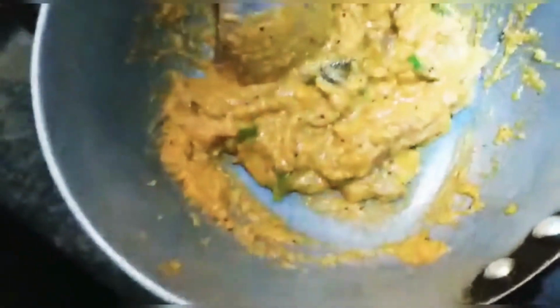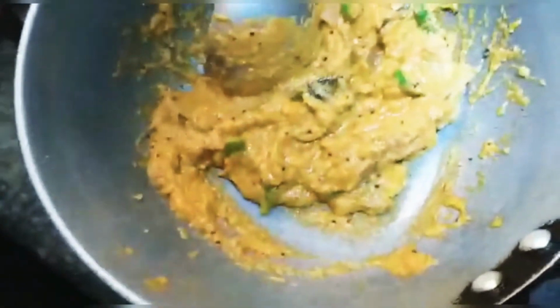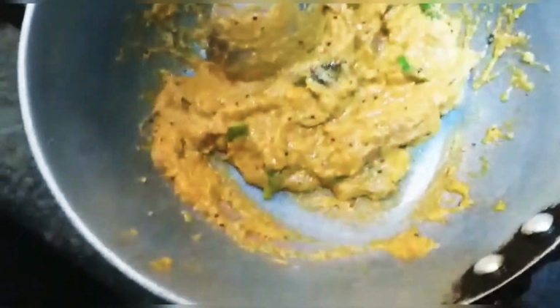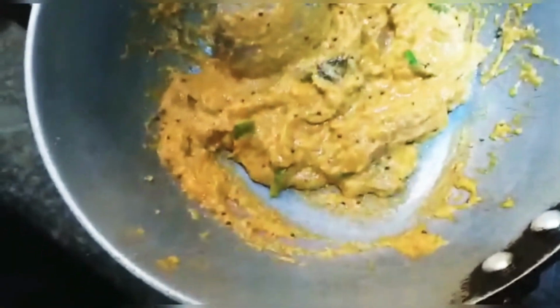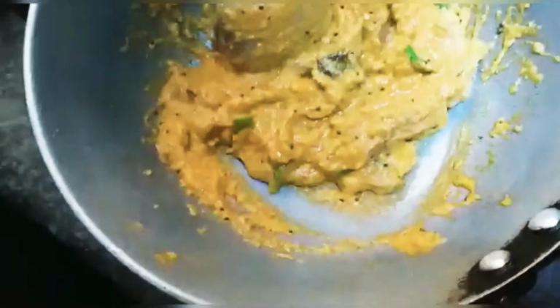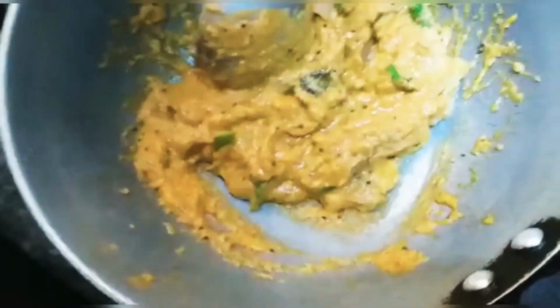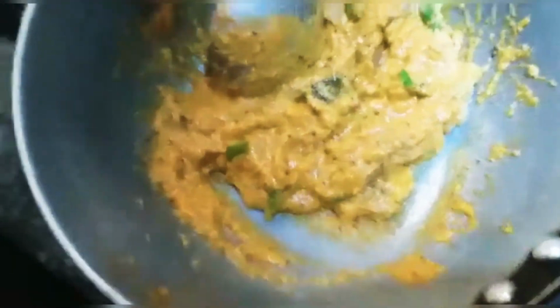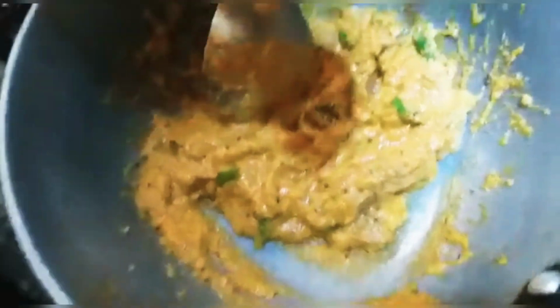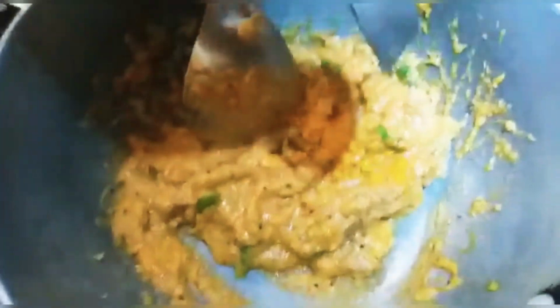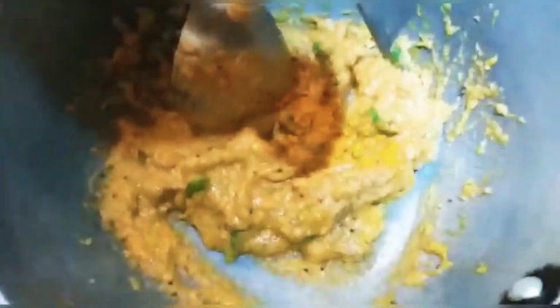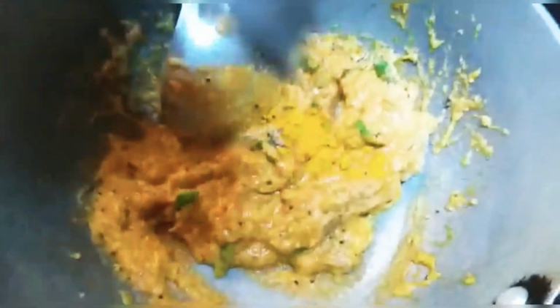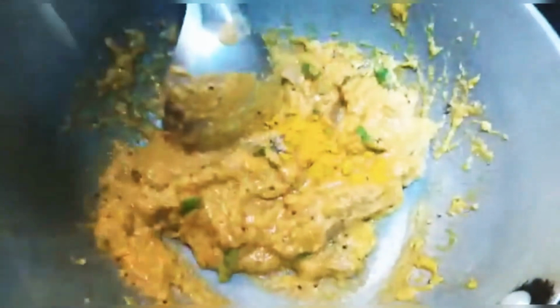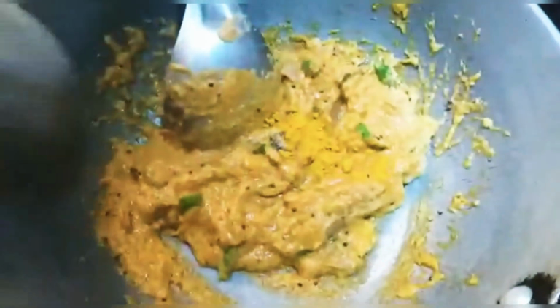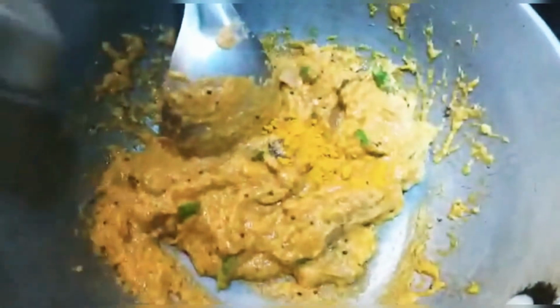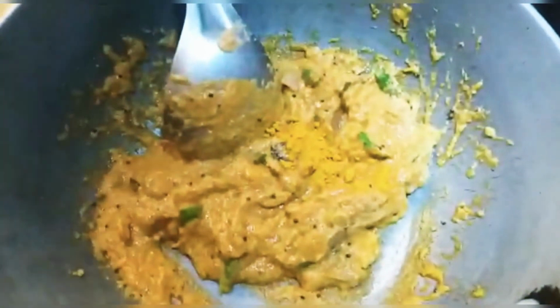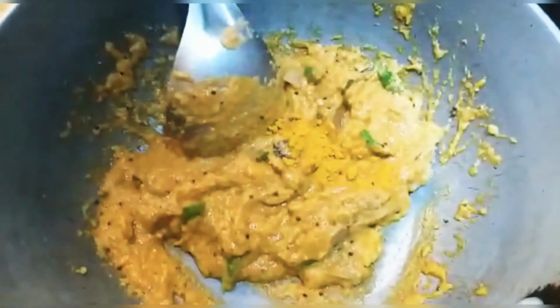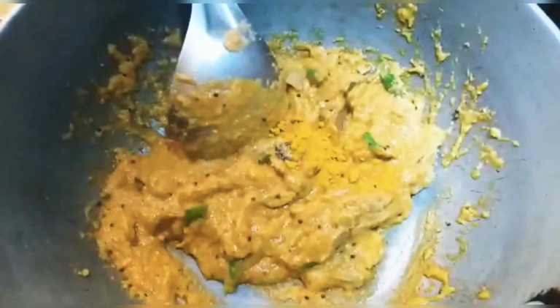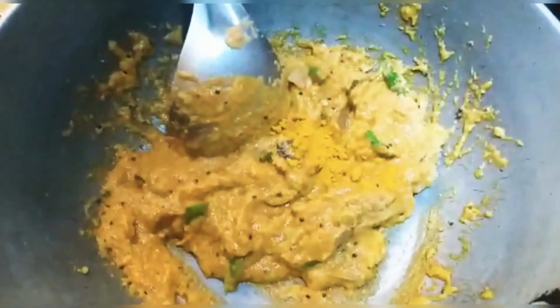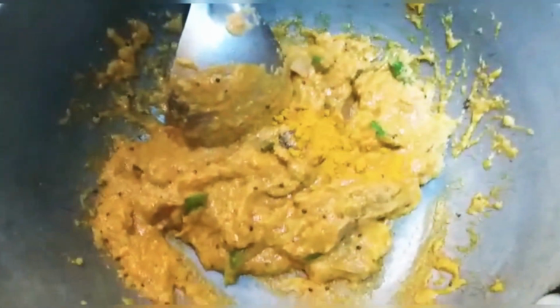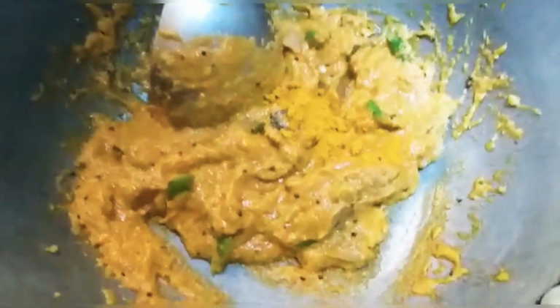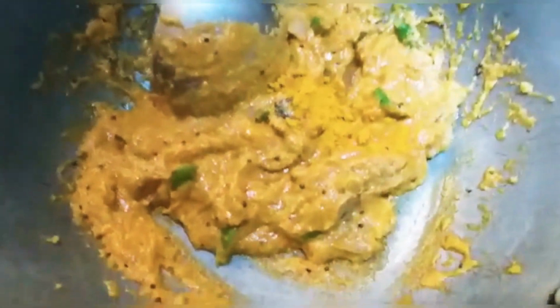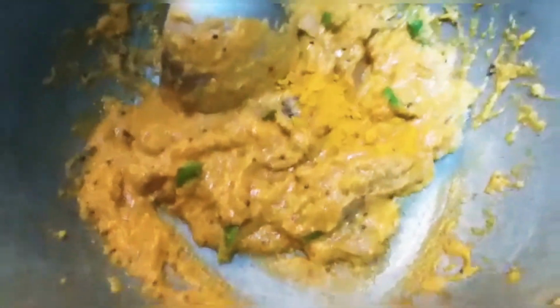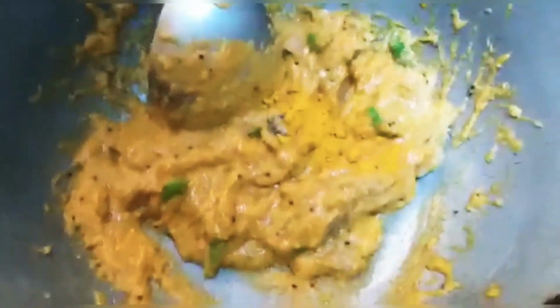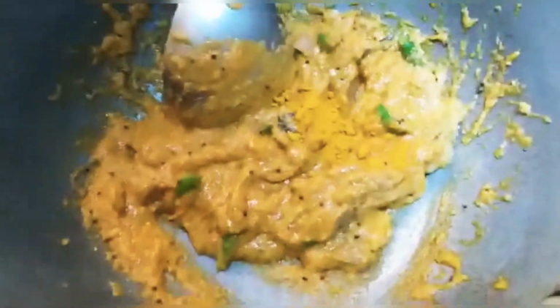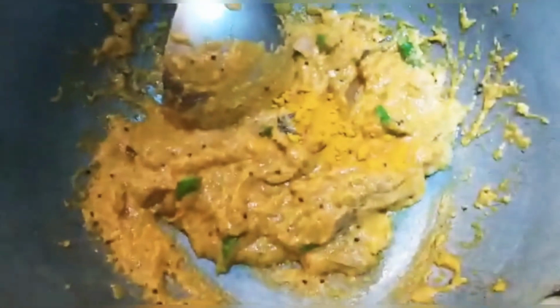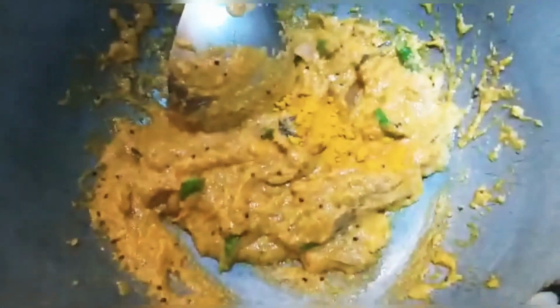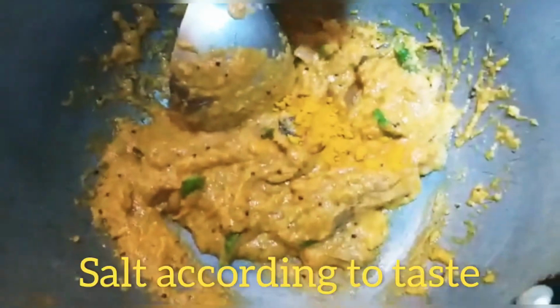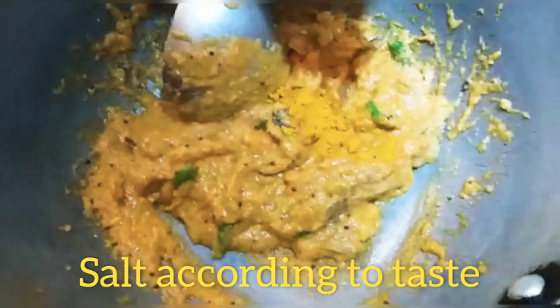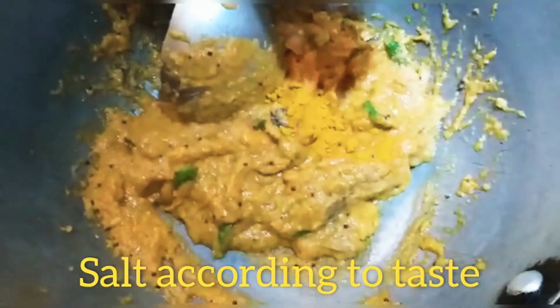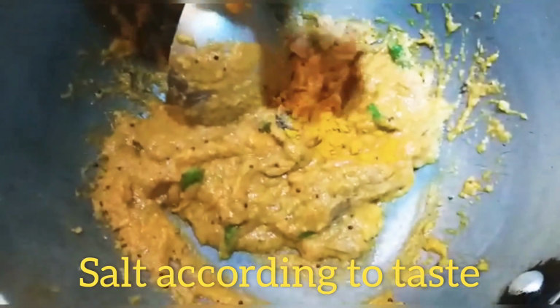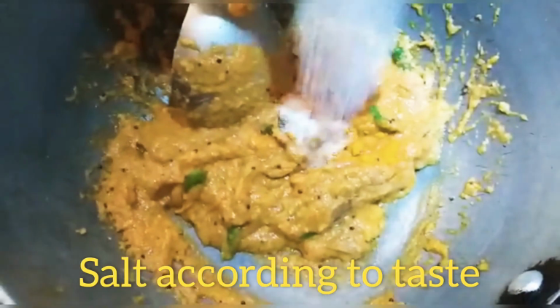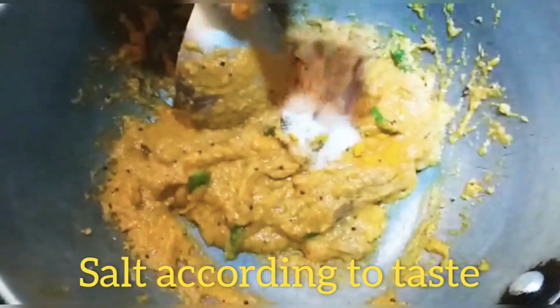I will add the vegetable soup. I will add a little bit of salt.